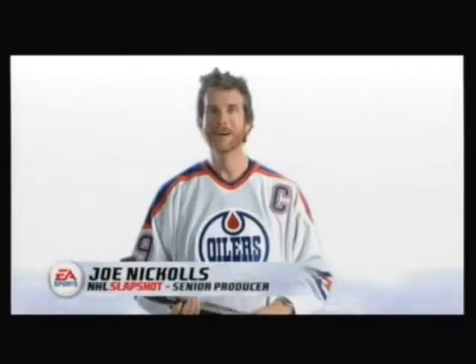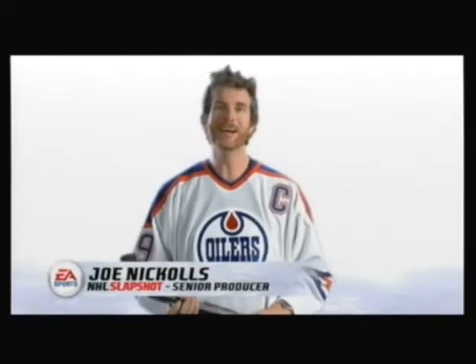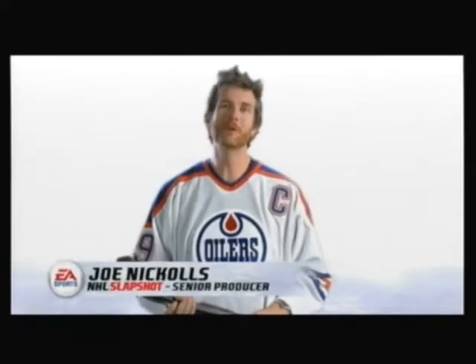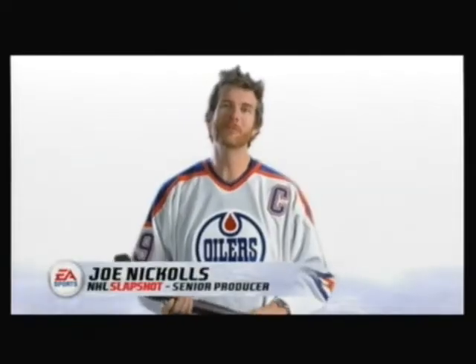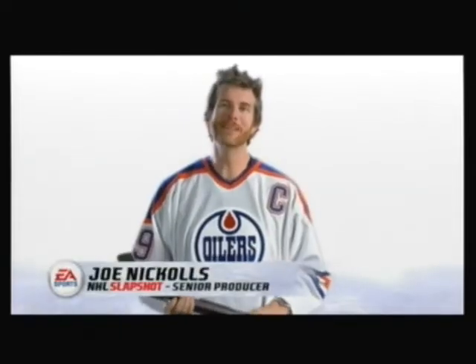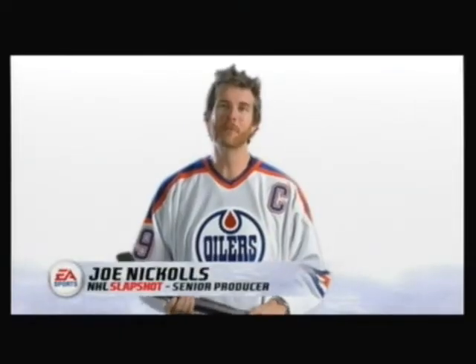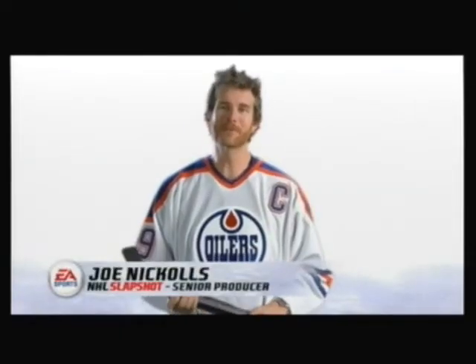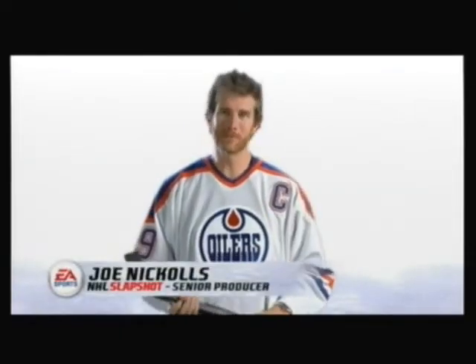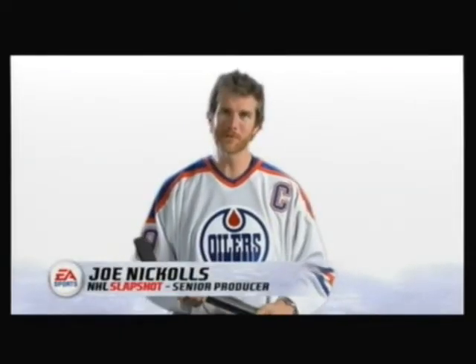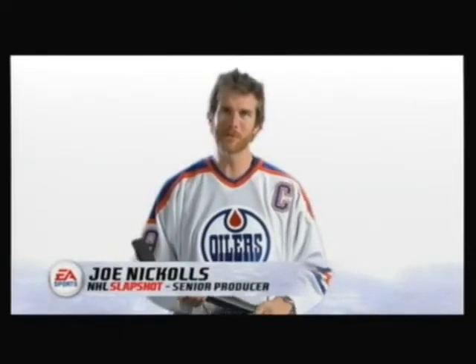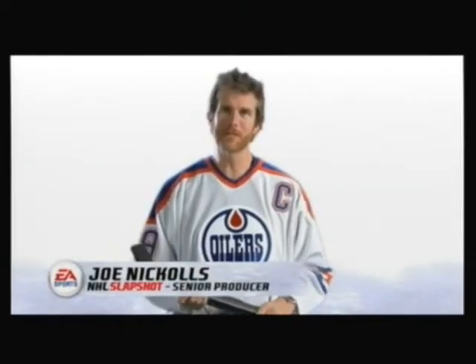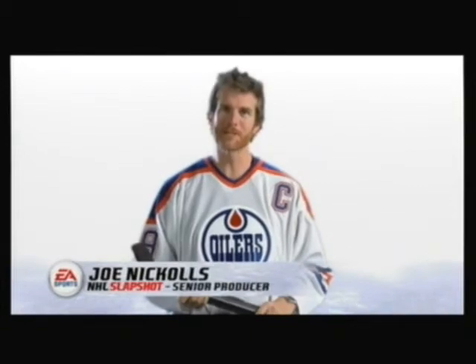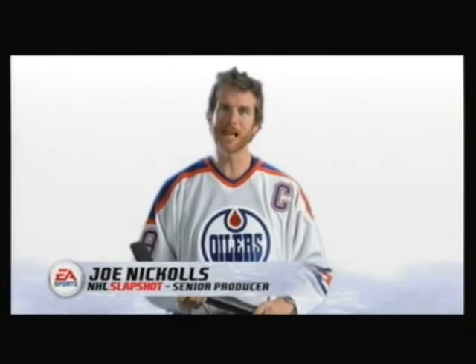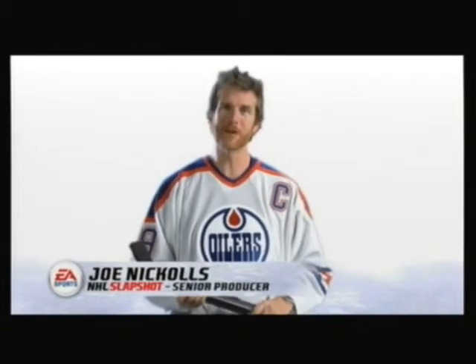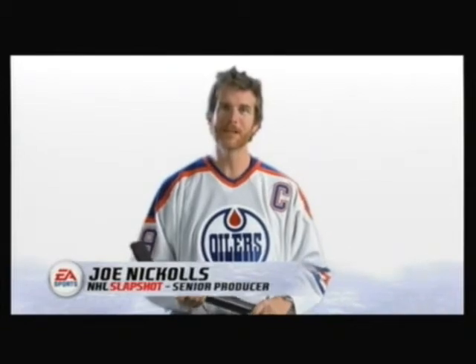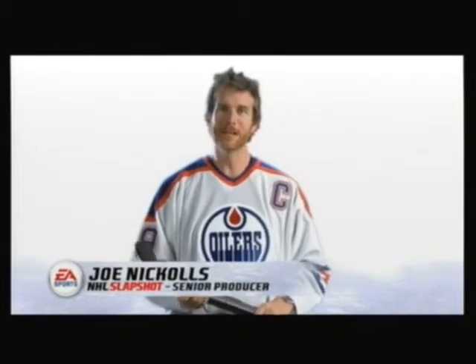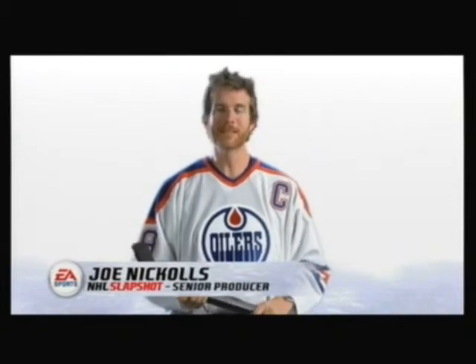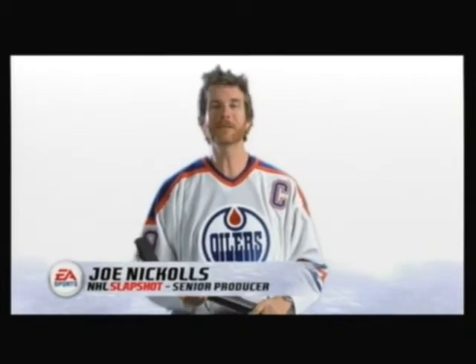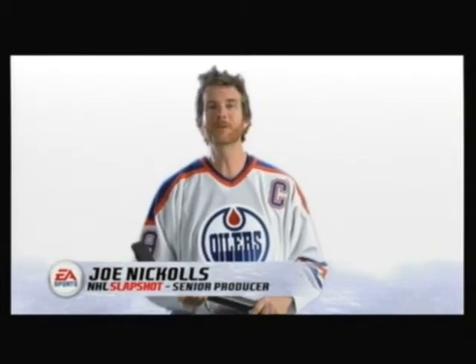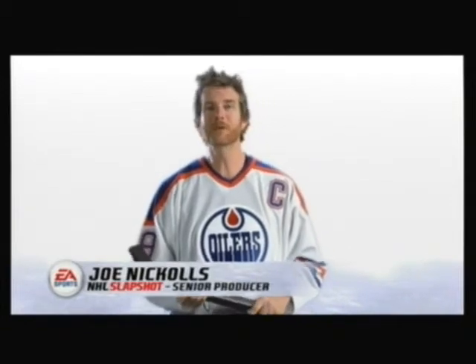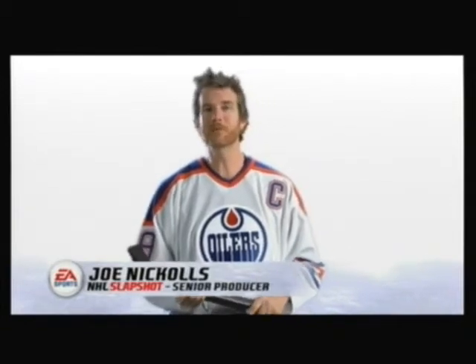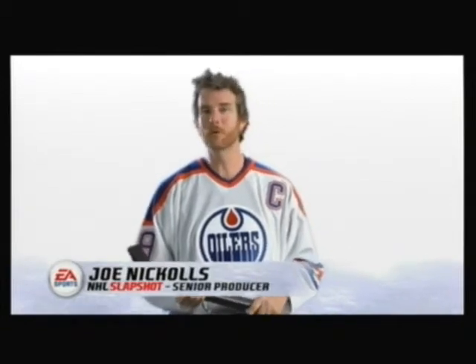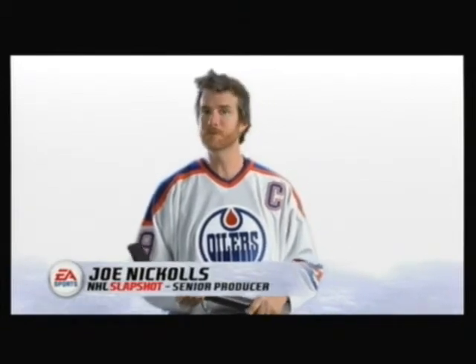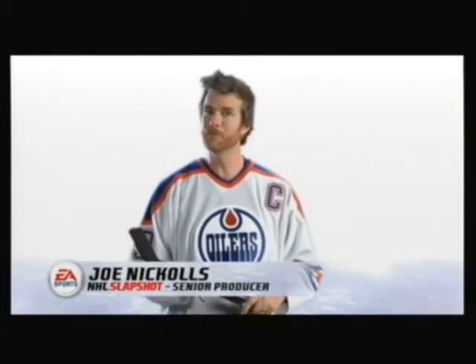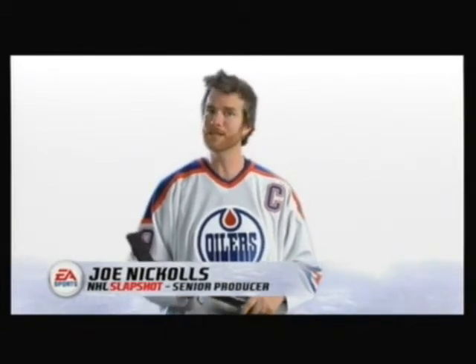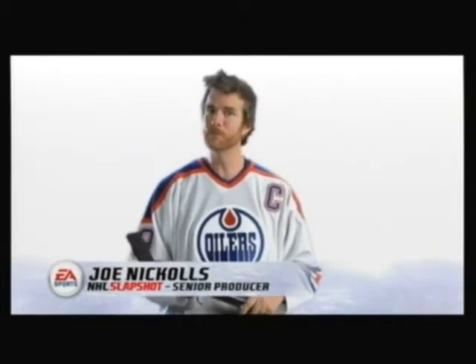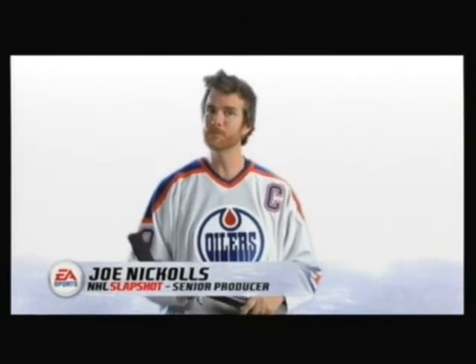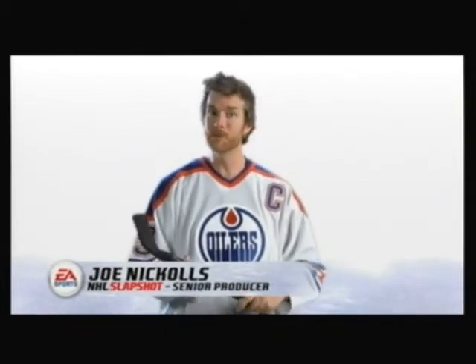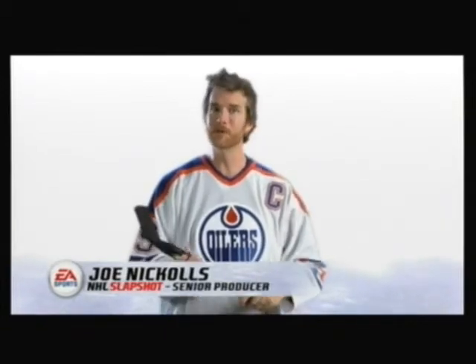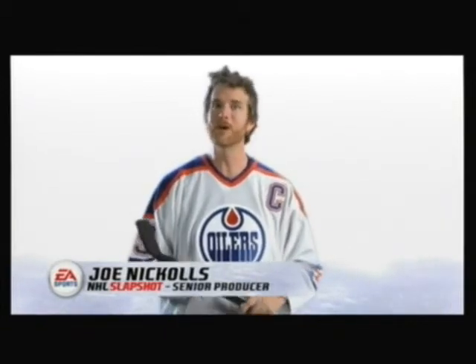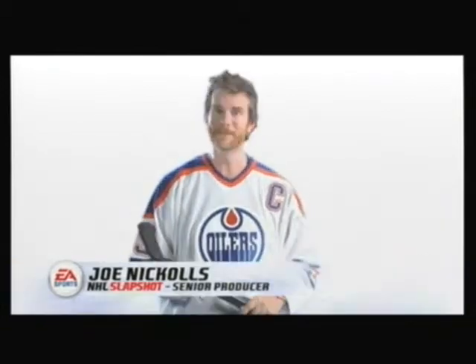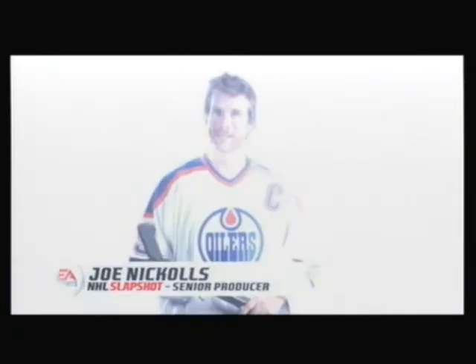Hi, I'm Joe from EA Sports. I'm the producer for NHL Slapshot and today I'm going to show you how to perform some advanced moves using our new hockey stick.